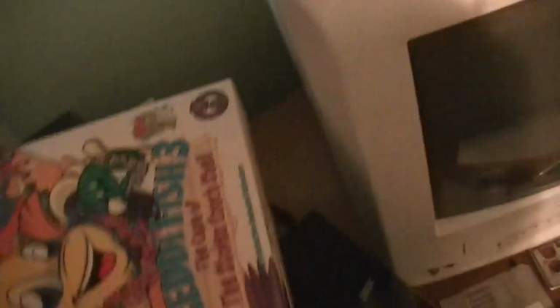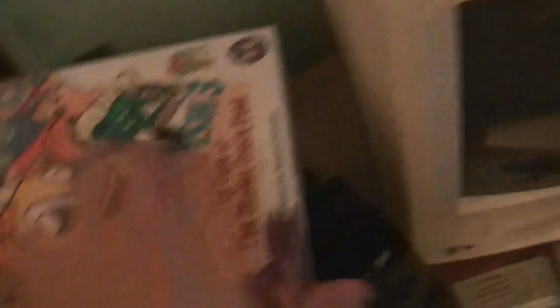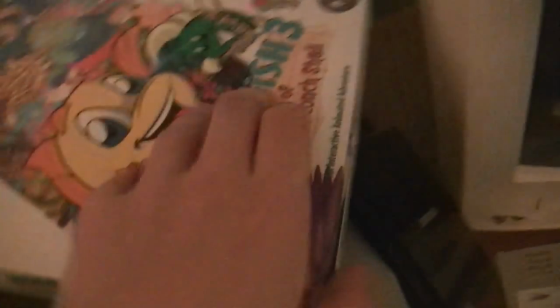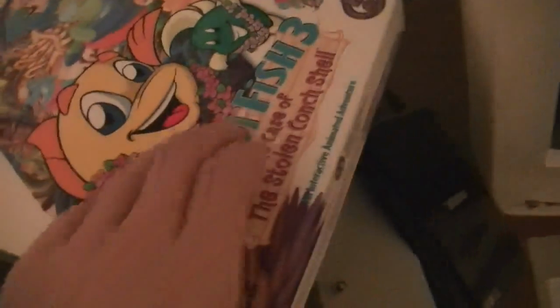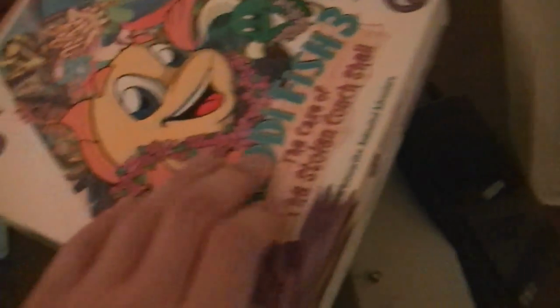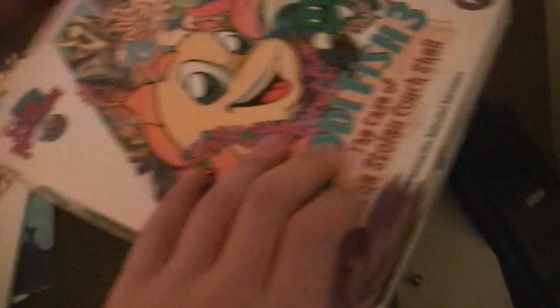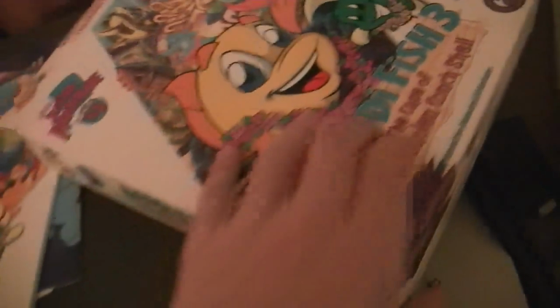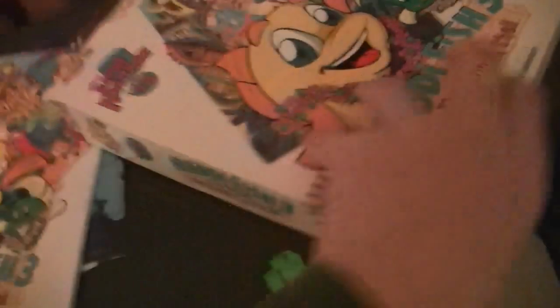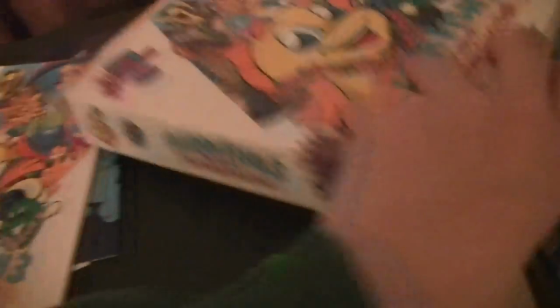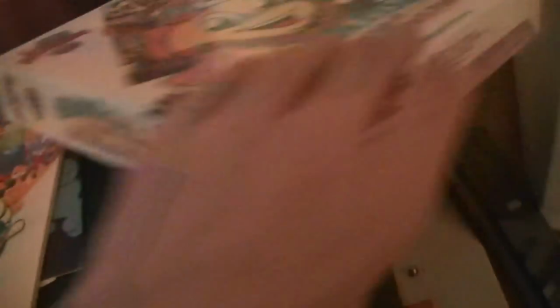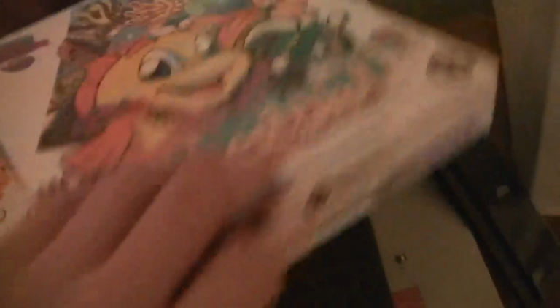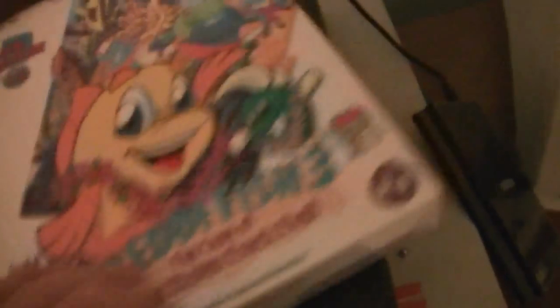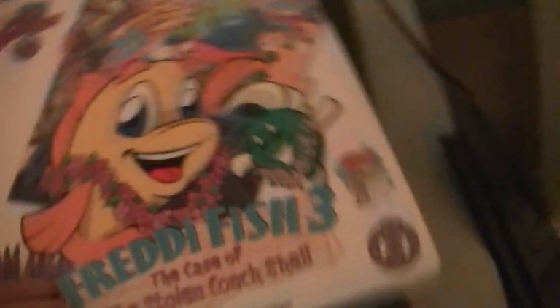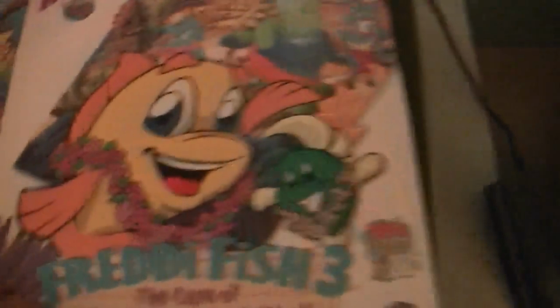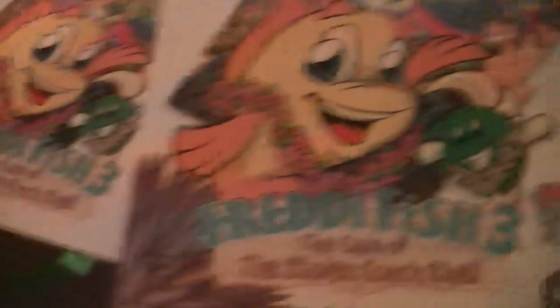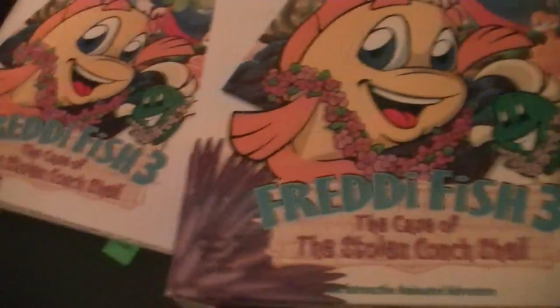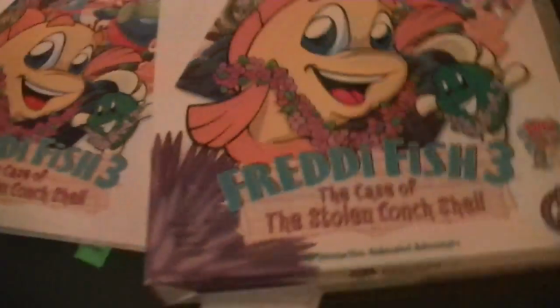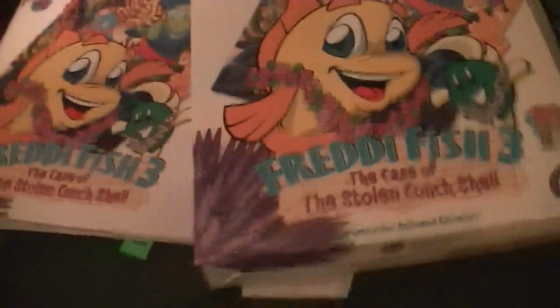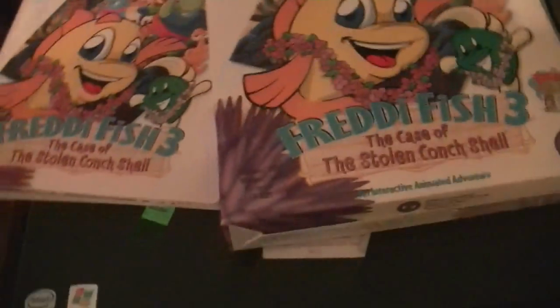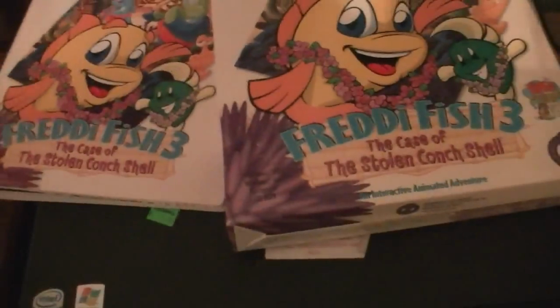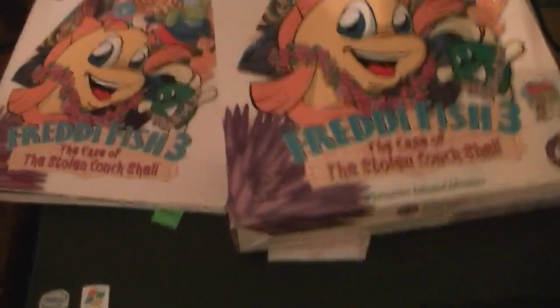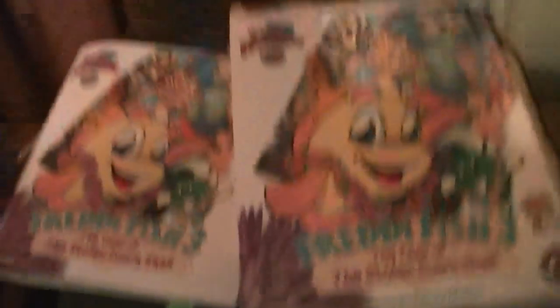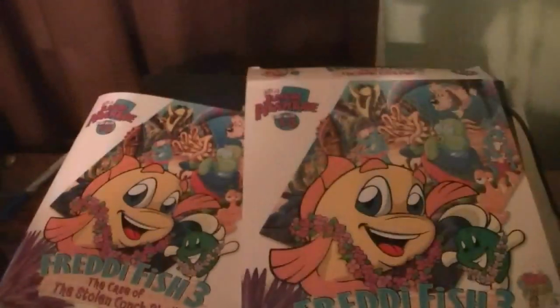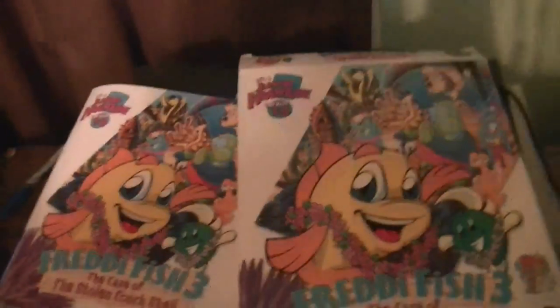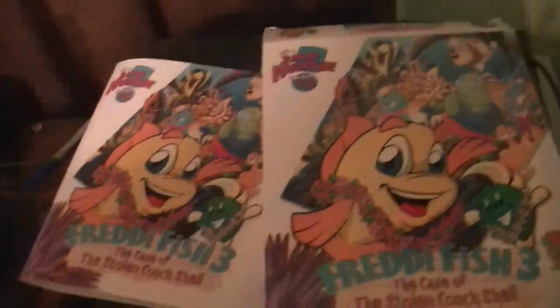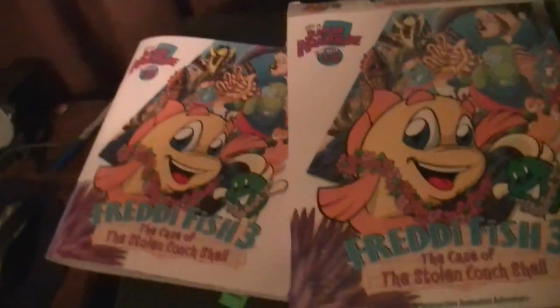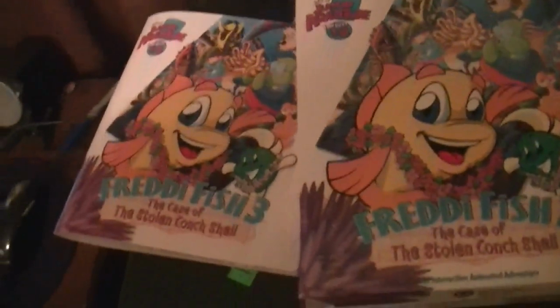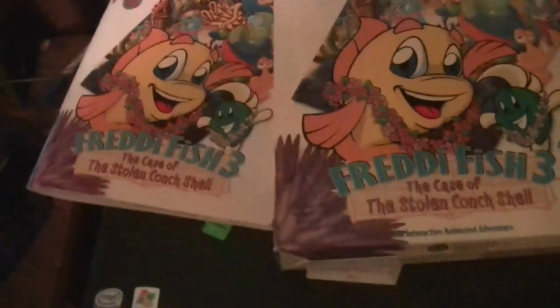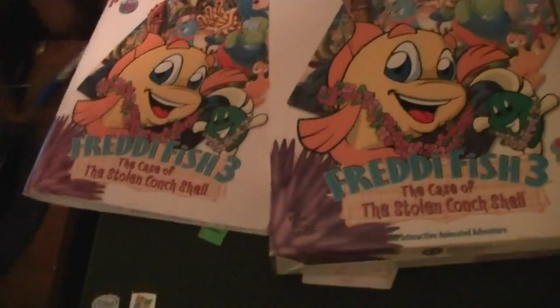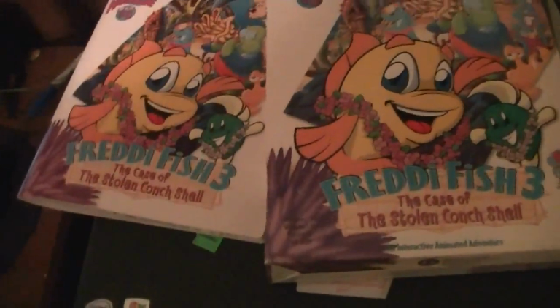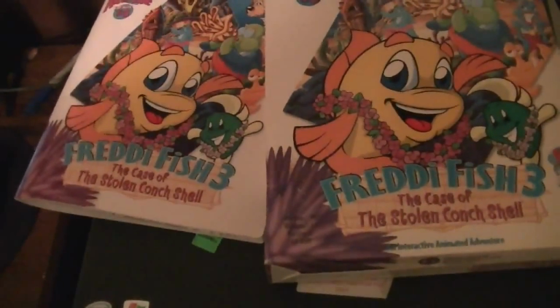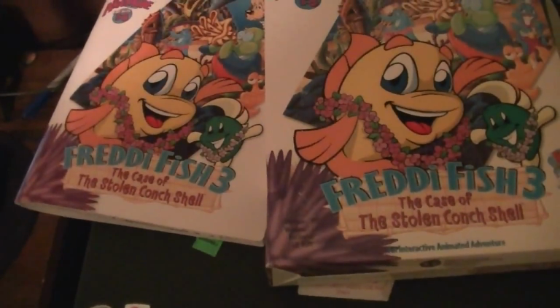There it is — an unboxing of Freddy Fish 3. Billy Corse signing off.